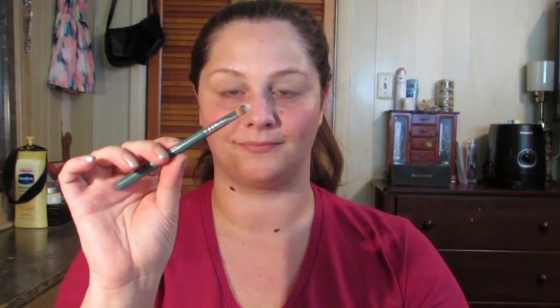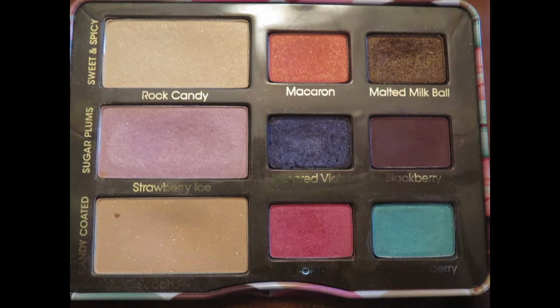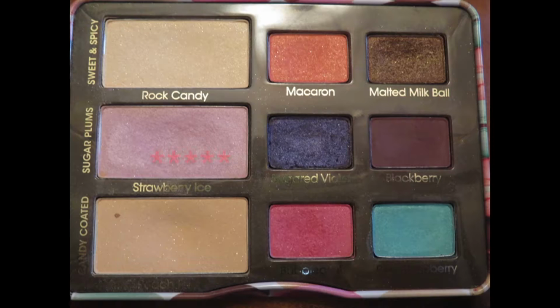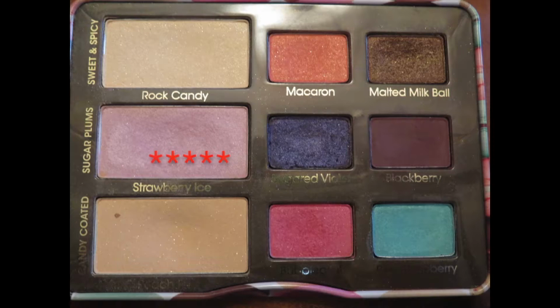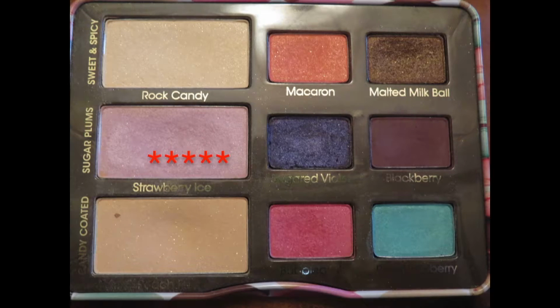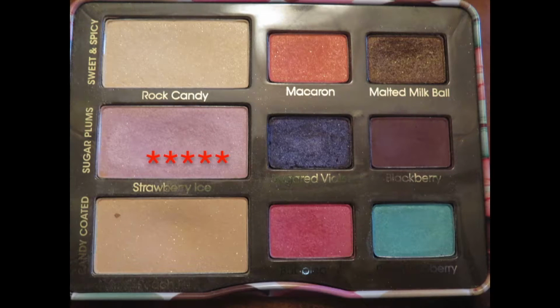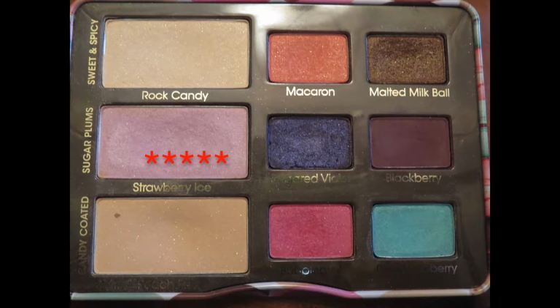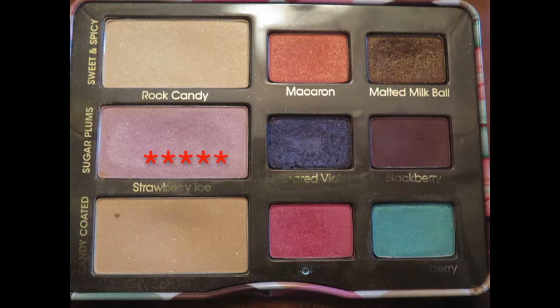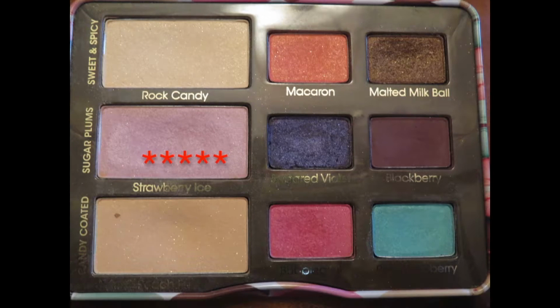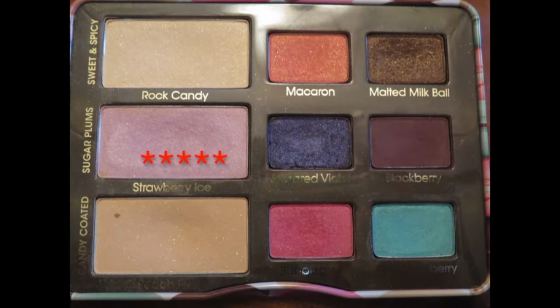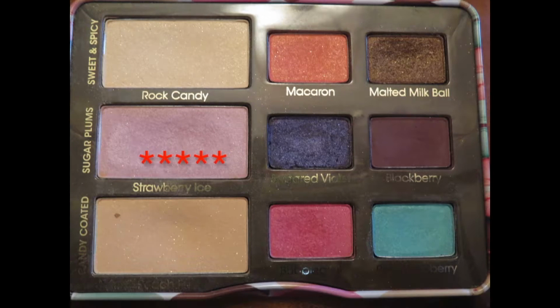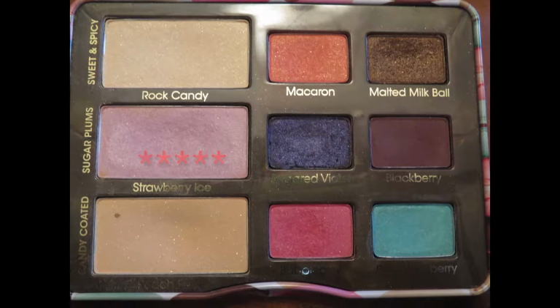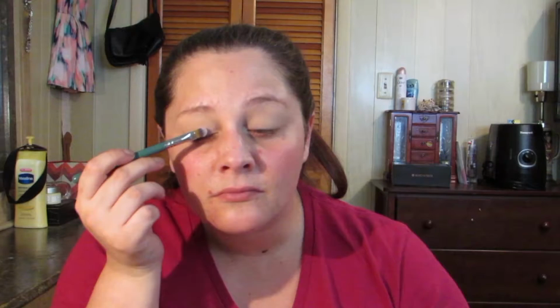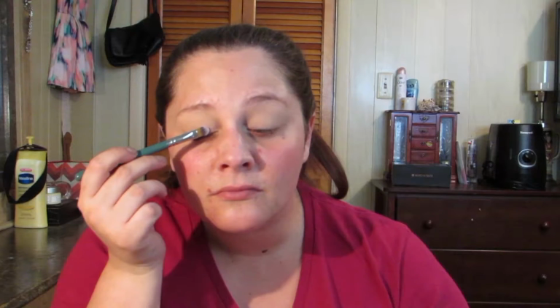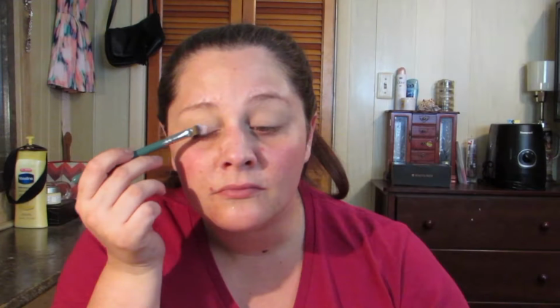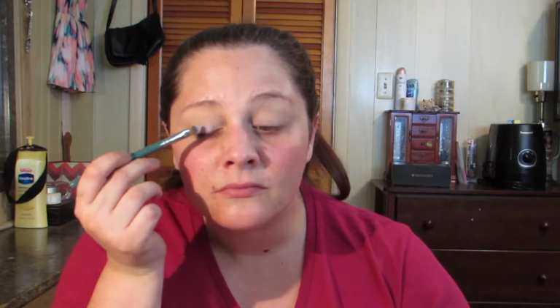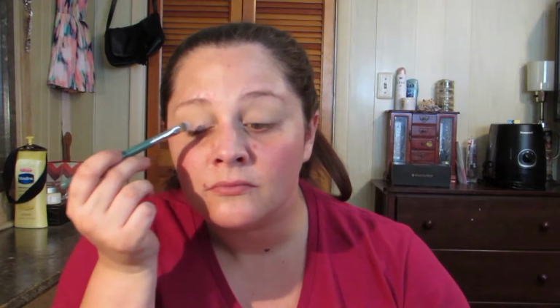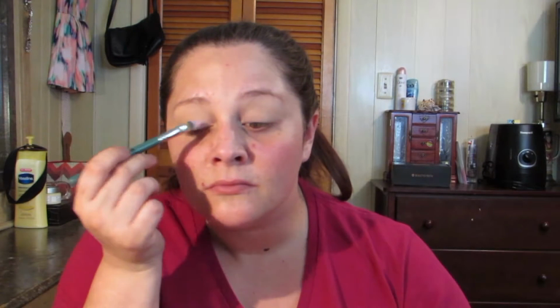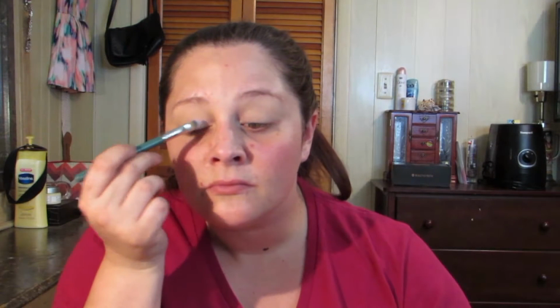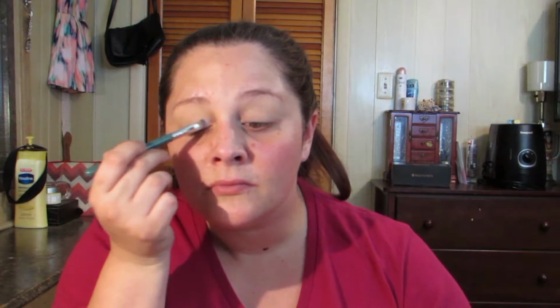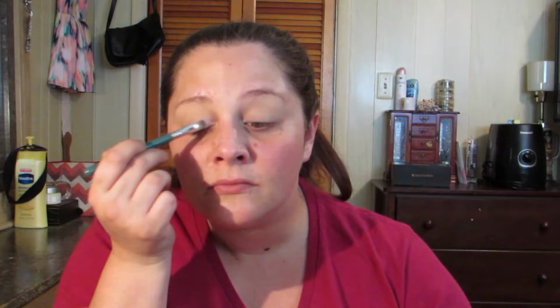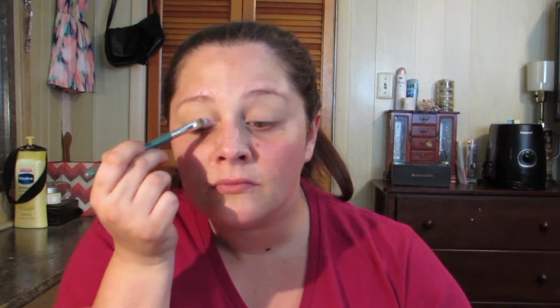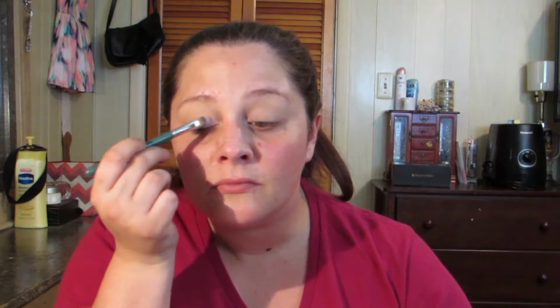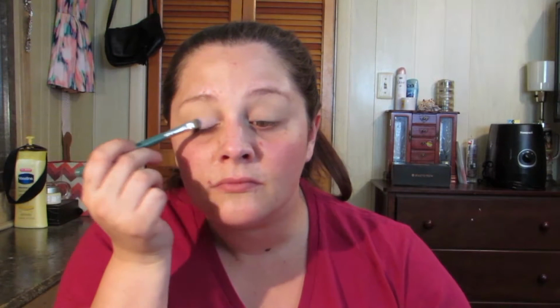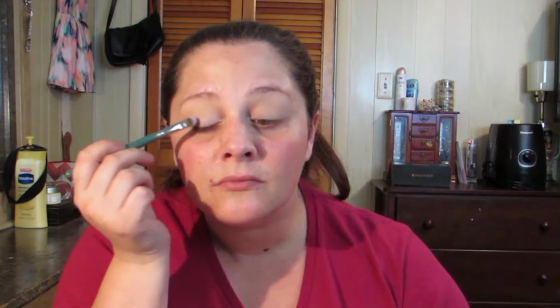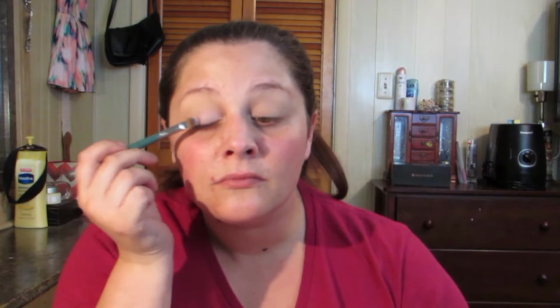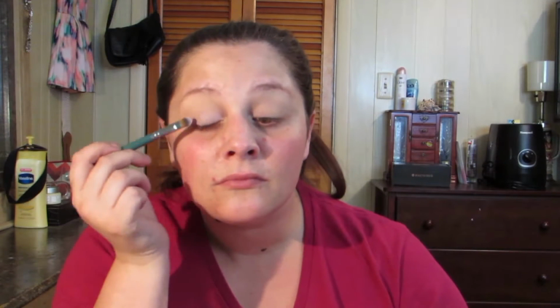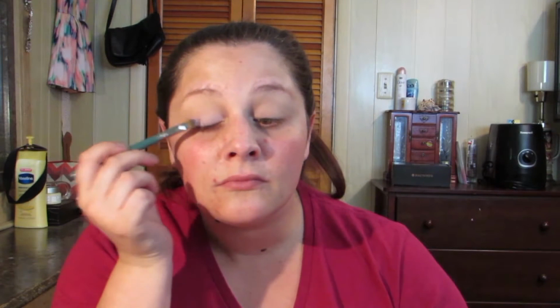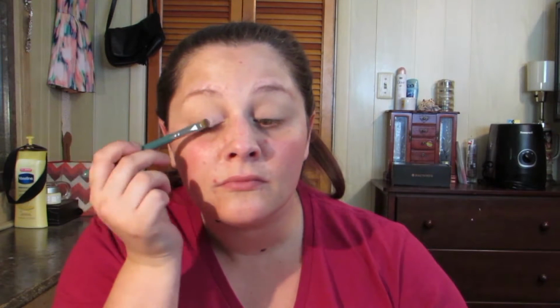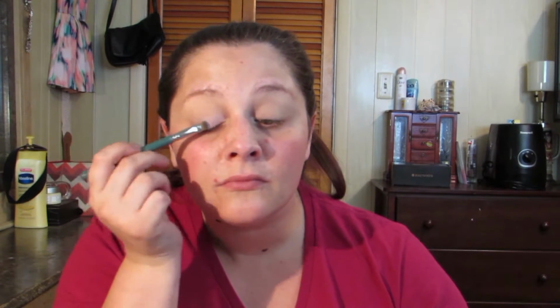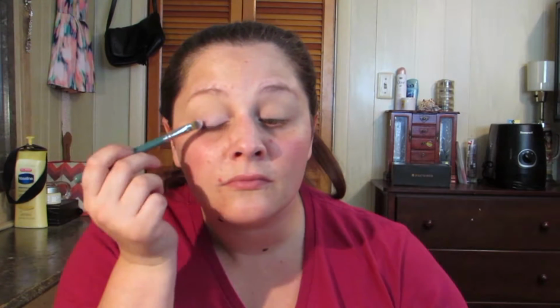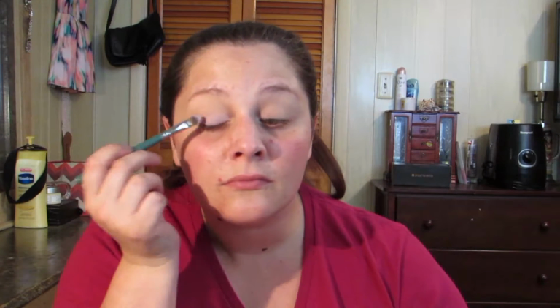Next, using a flat shader brush, we're going in with Strawberry Ice, the light purple shade, and putting that all over the lid.